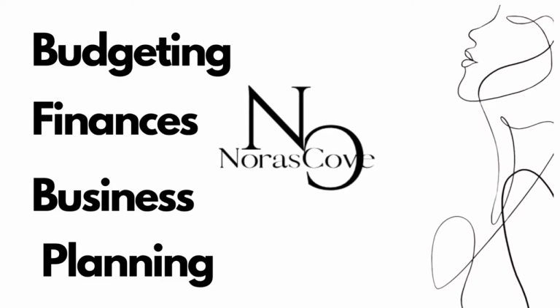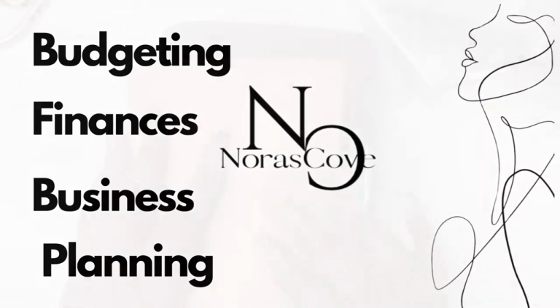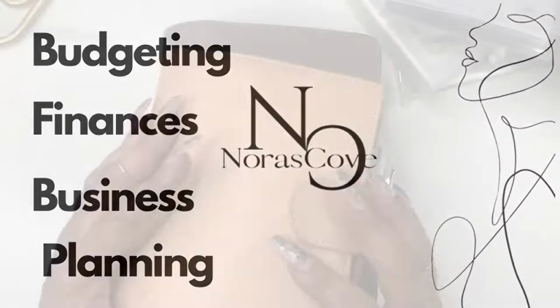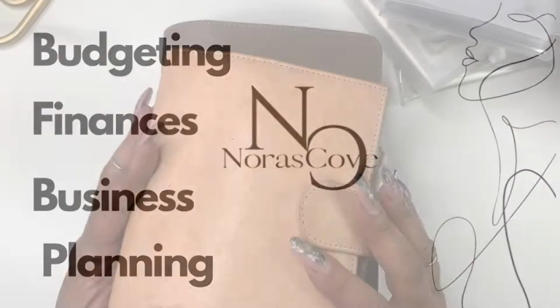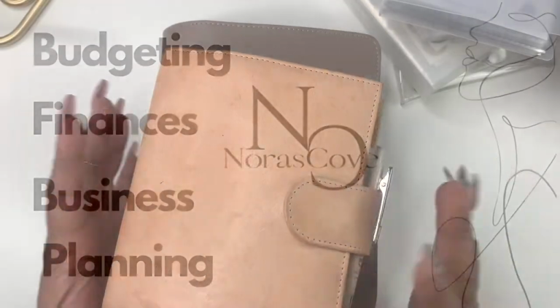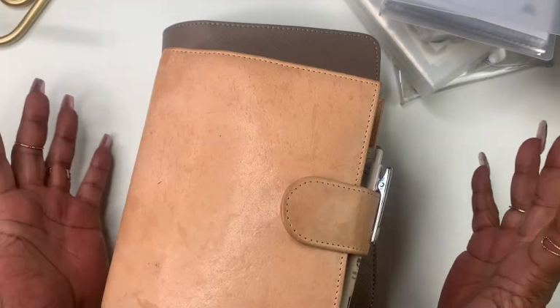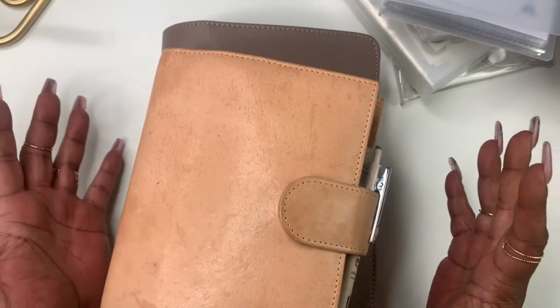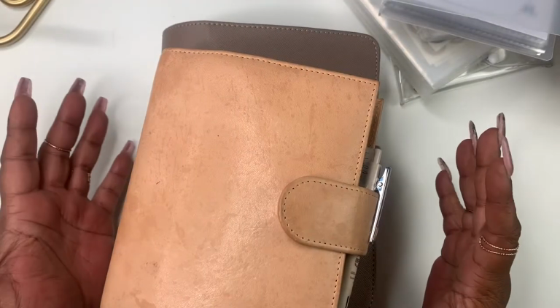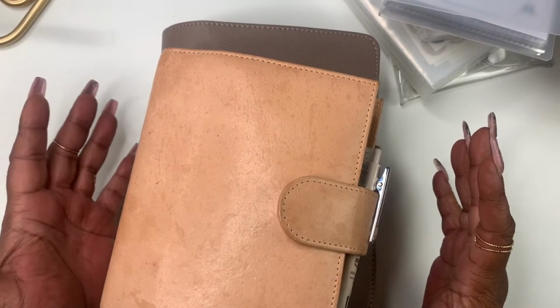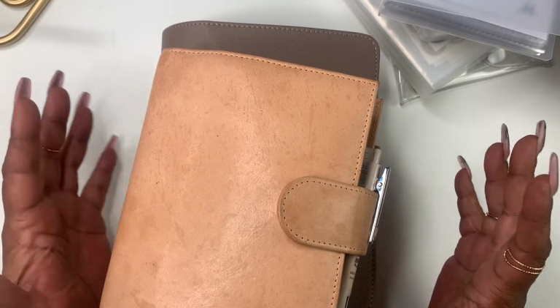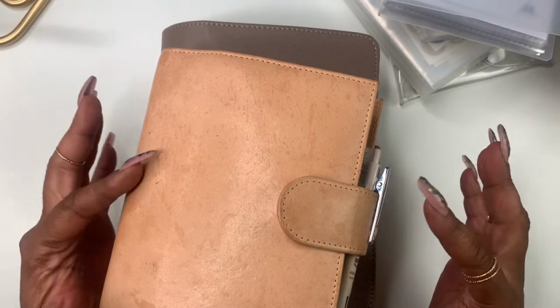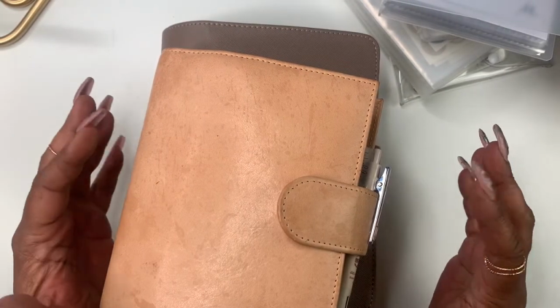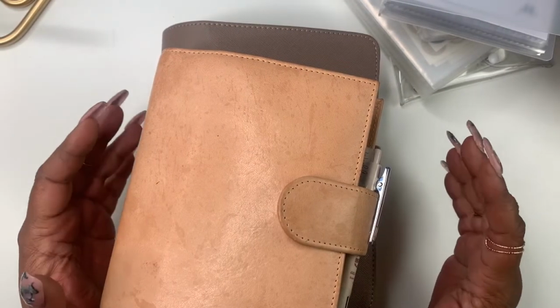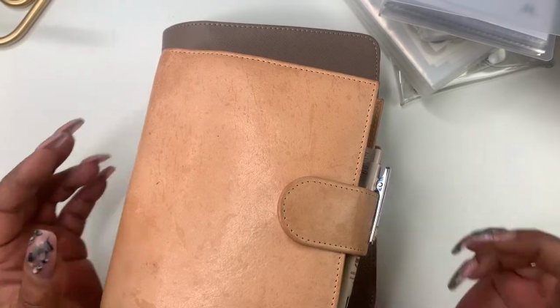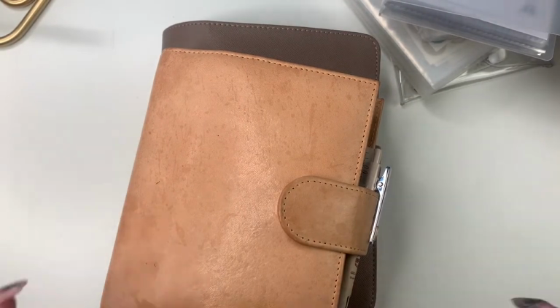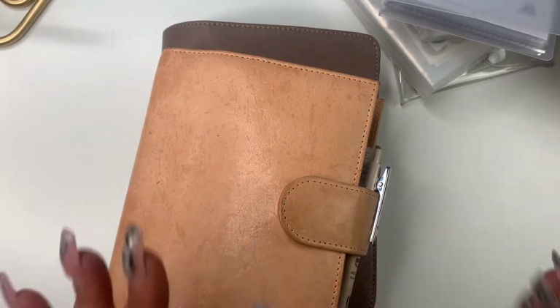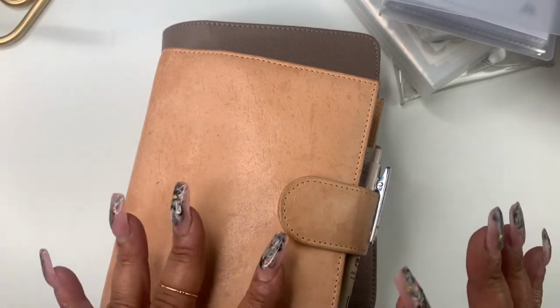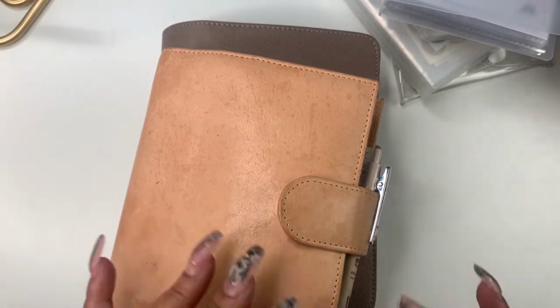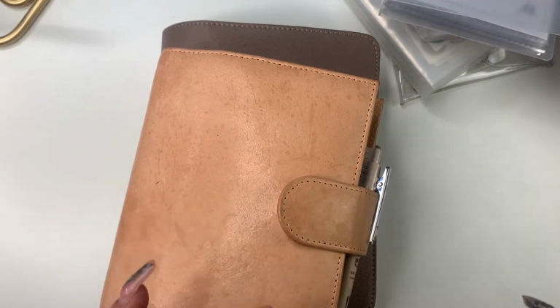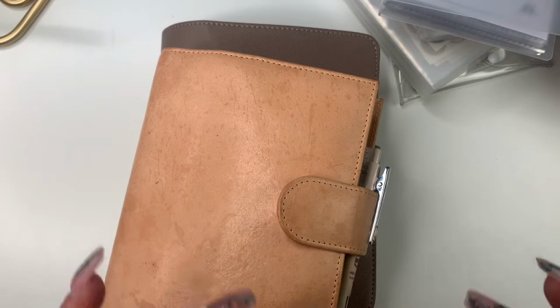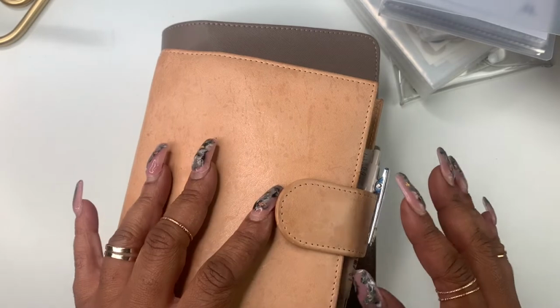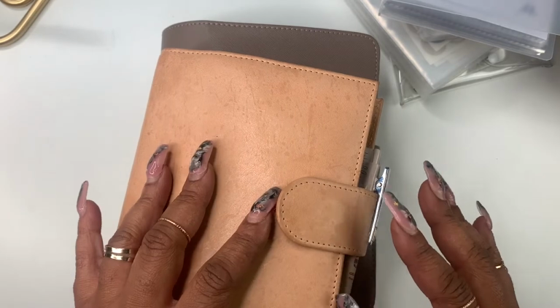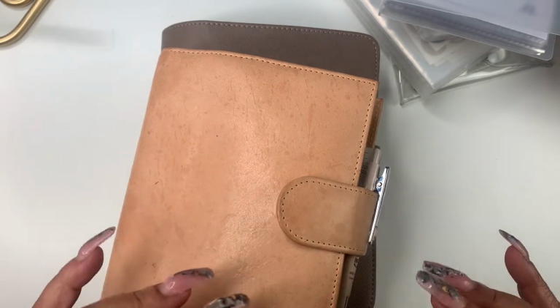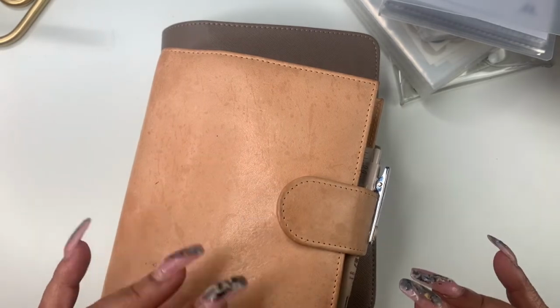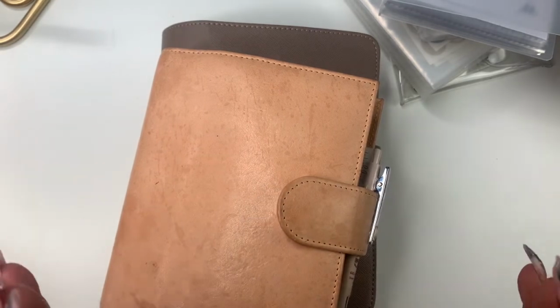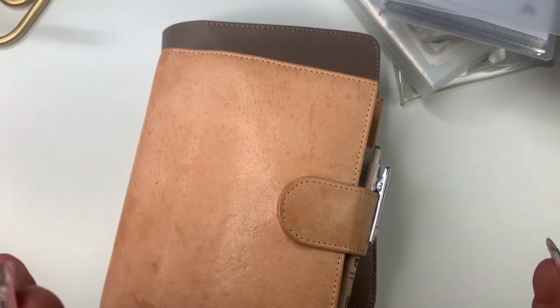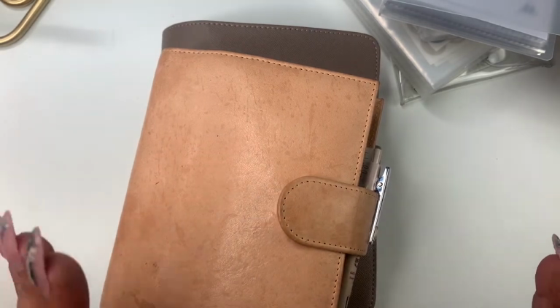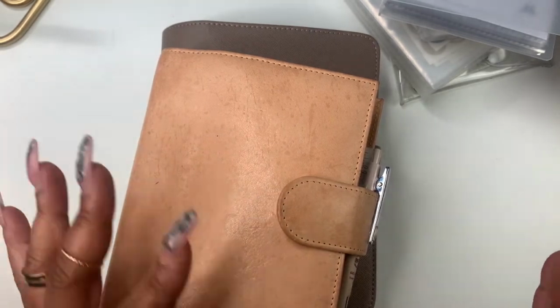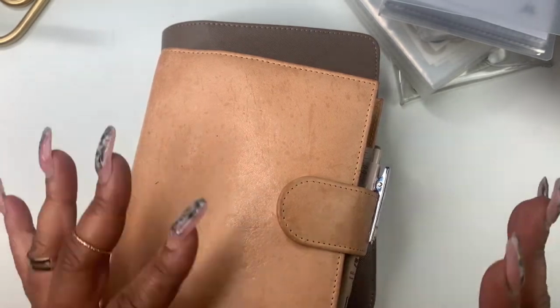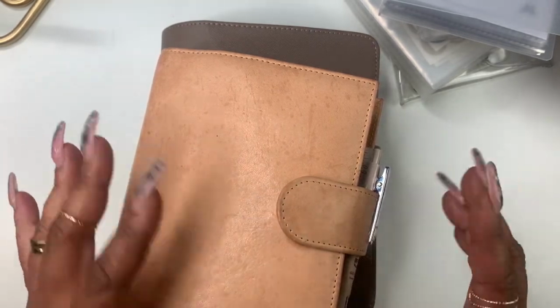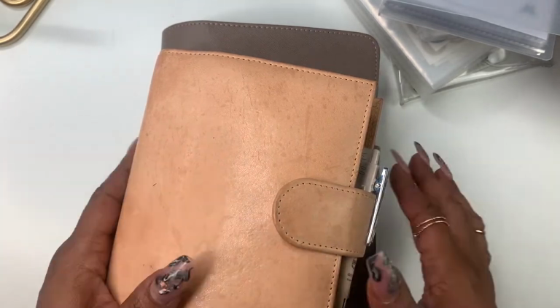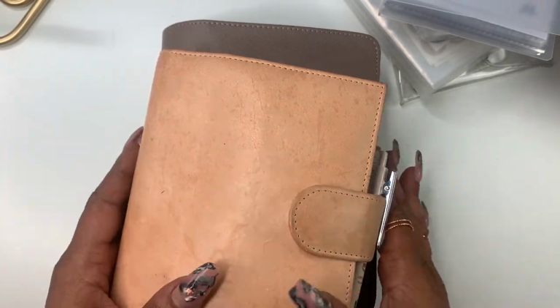Hey everyone and welcome to Norris Cove. I'm Yoshida. Today we're going to be doing a little content planning and kind of business planning.